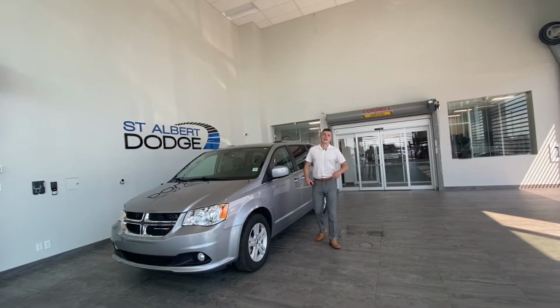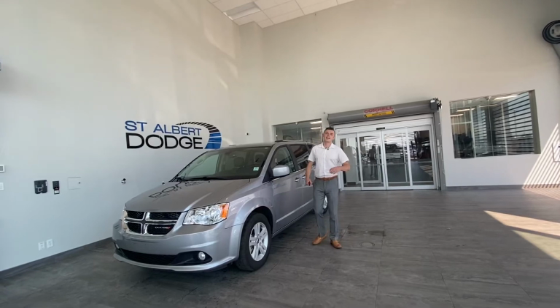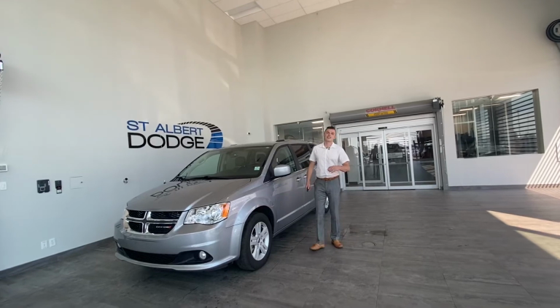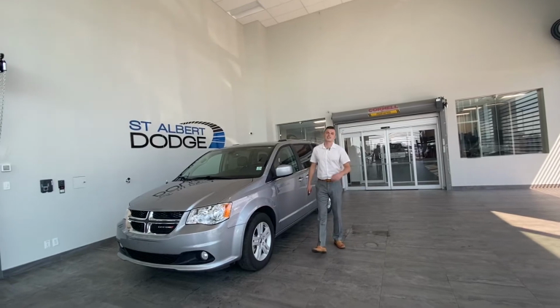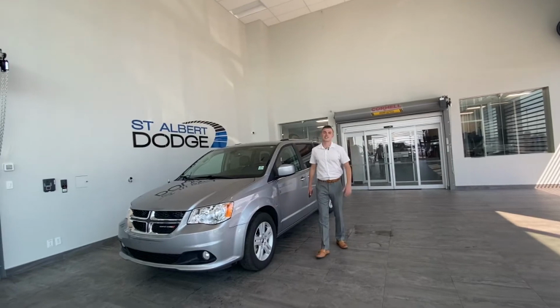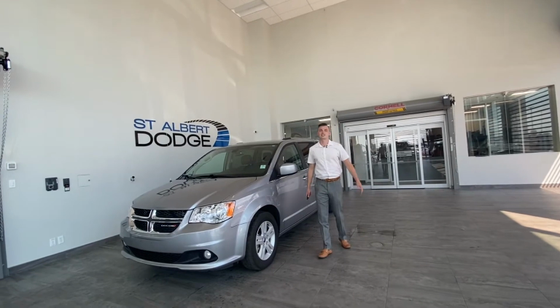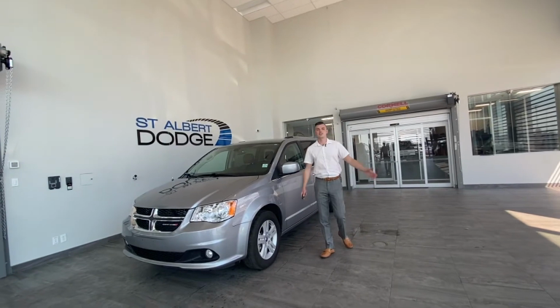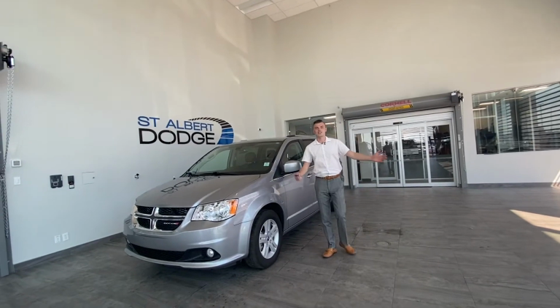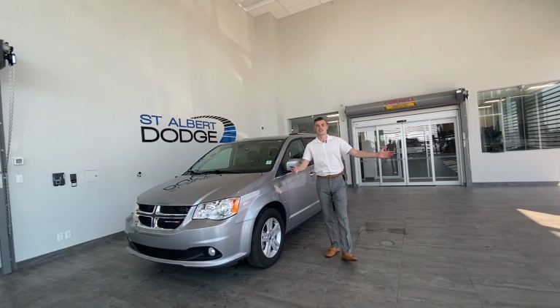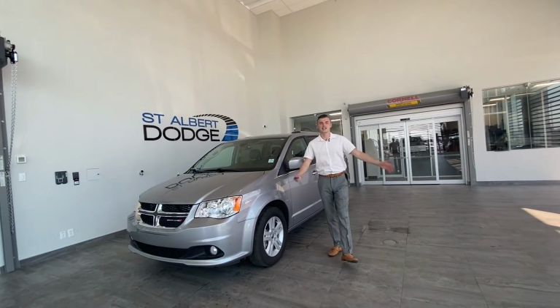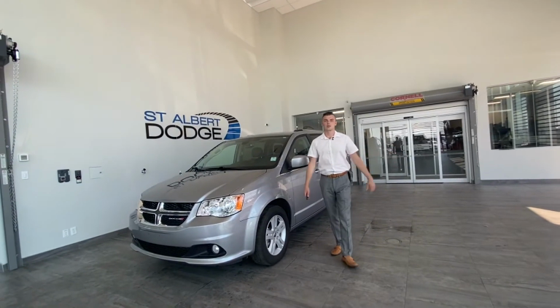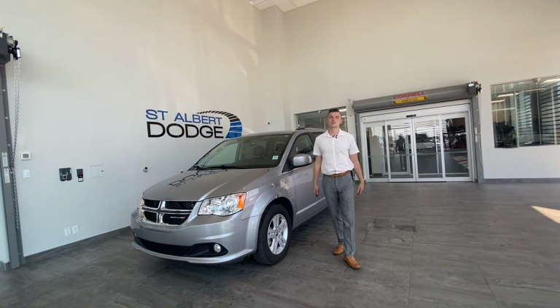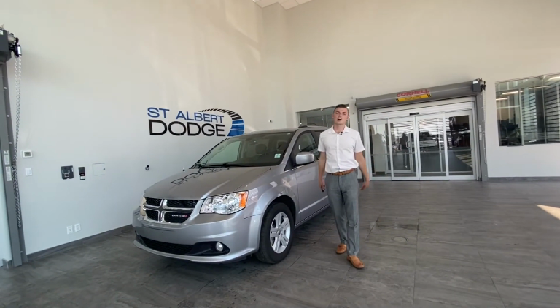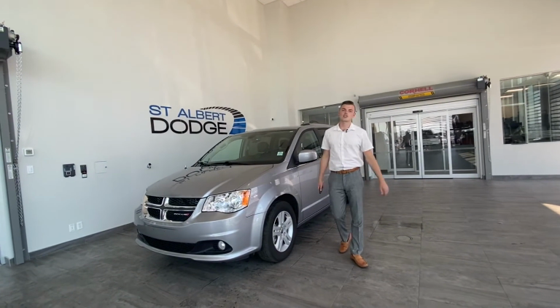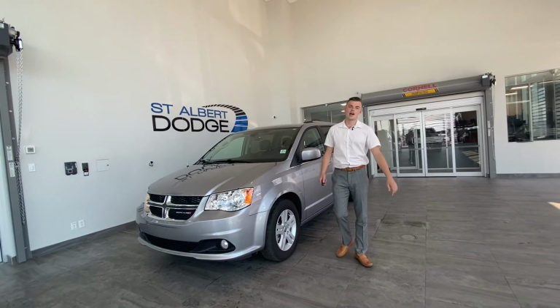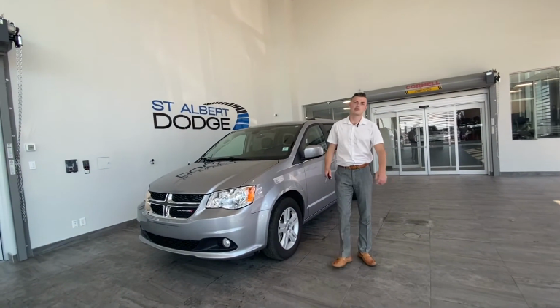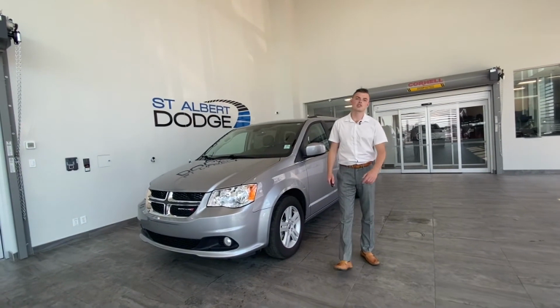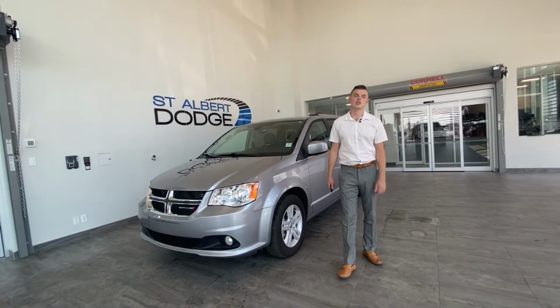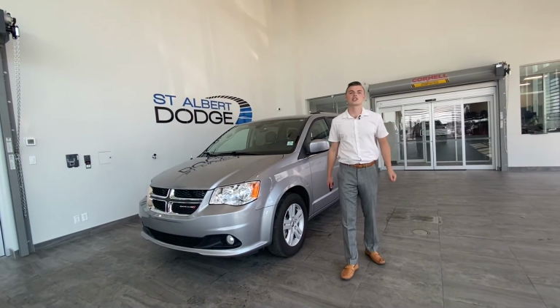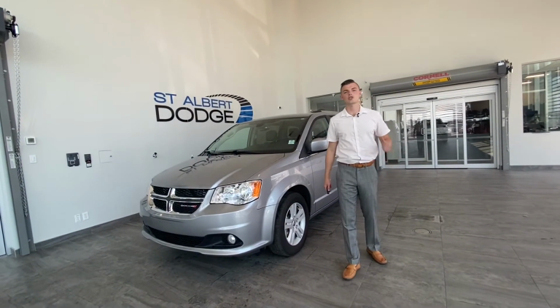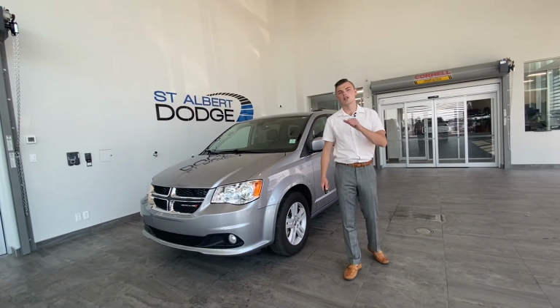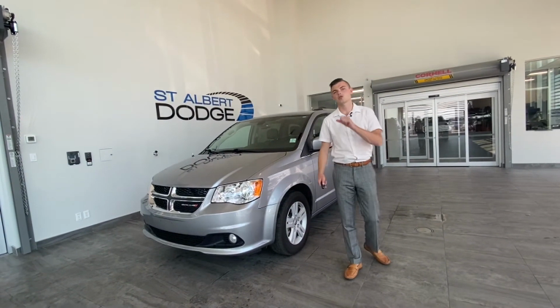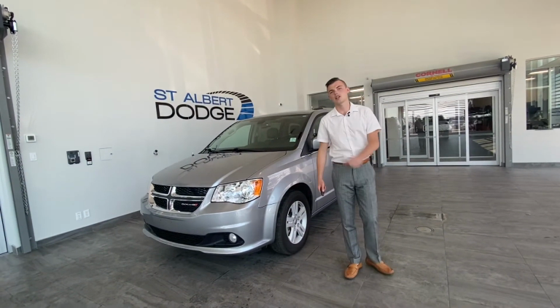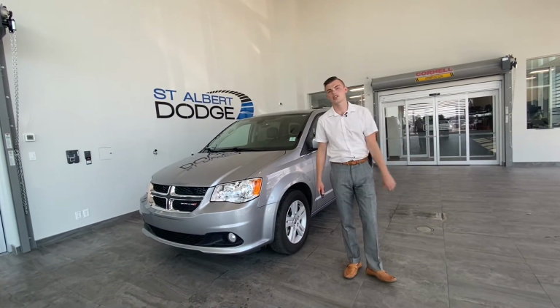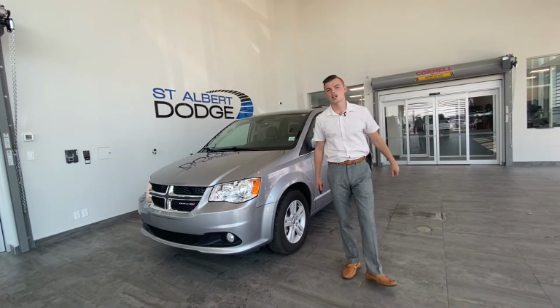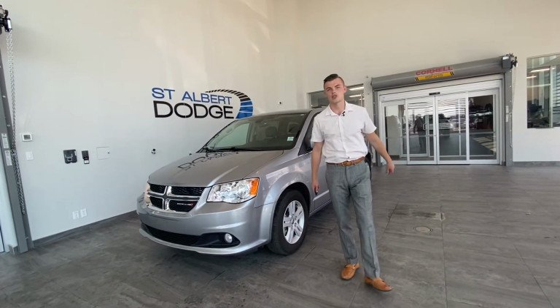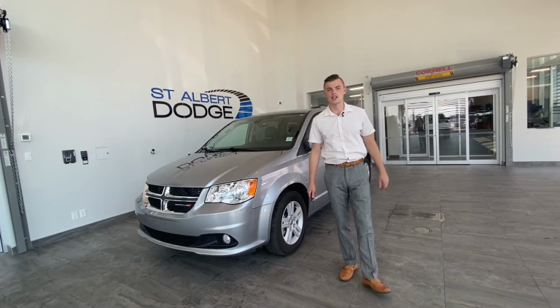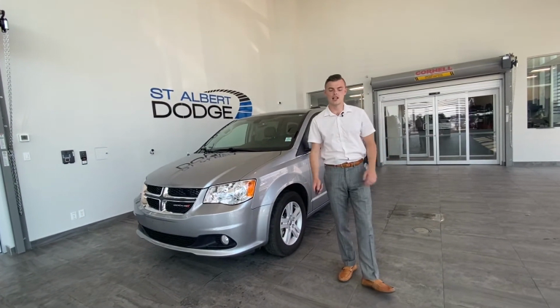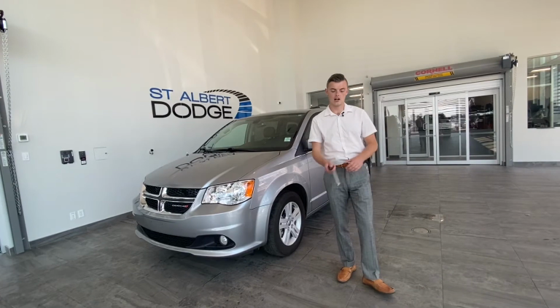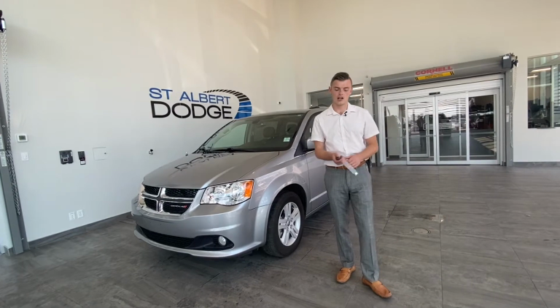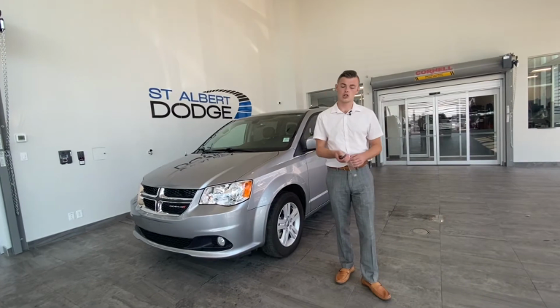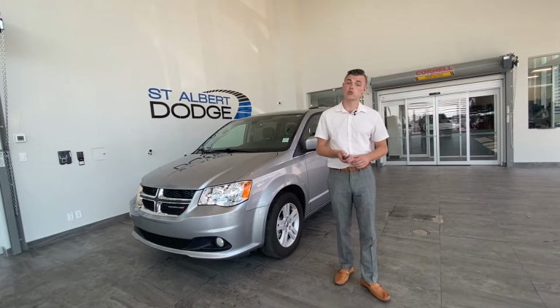Hey guys, Shannon Stute down at St. Albert Dodge, happy to show you this 2020 Dodge Grand Caravan Crew.